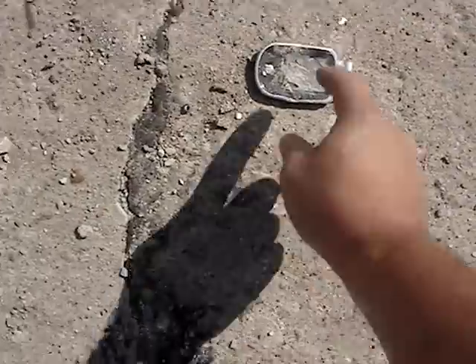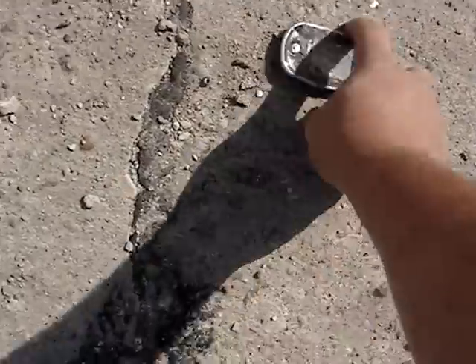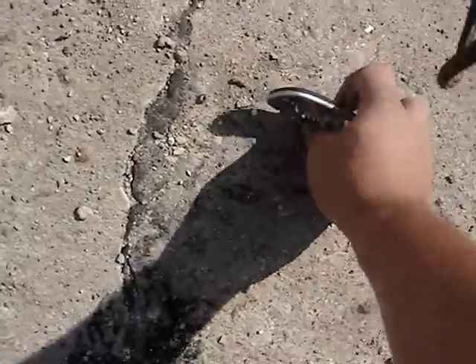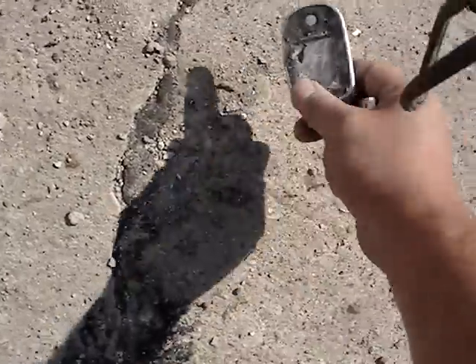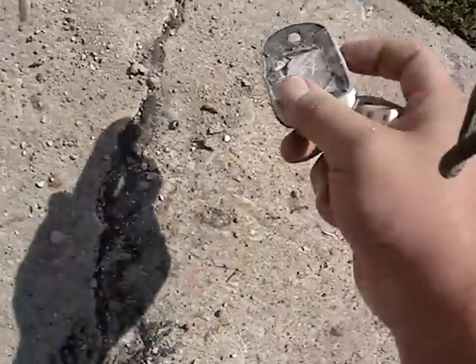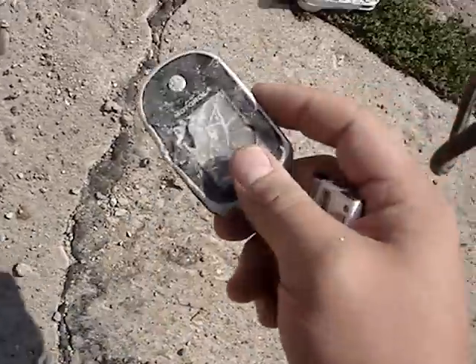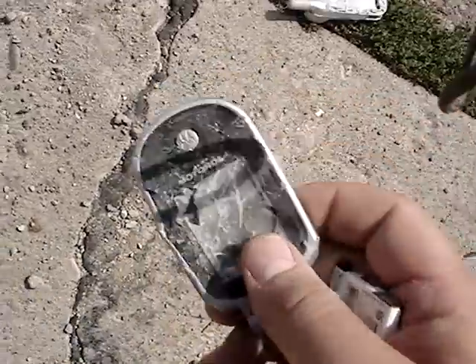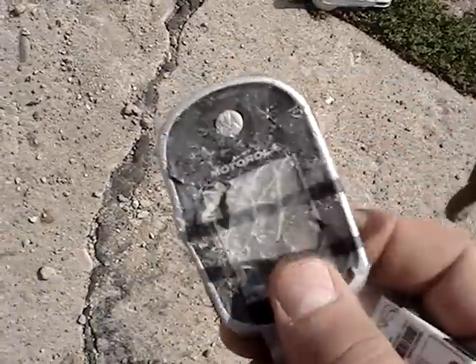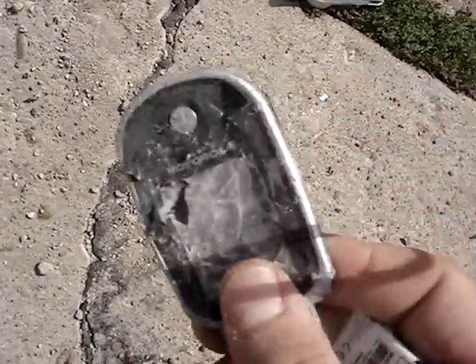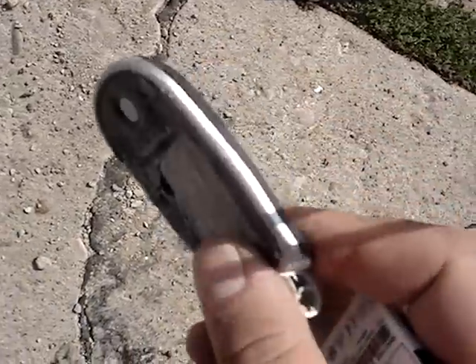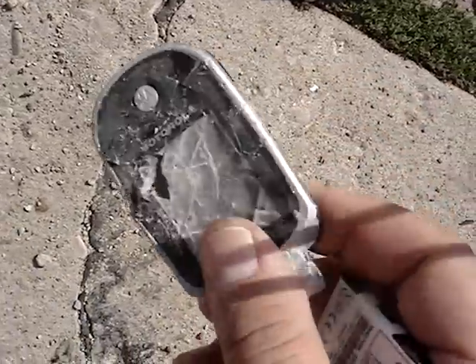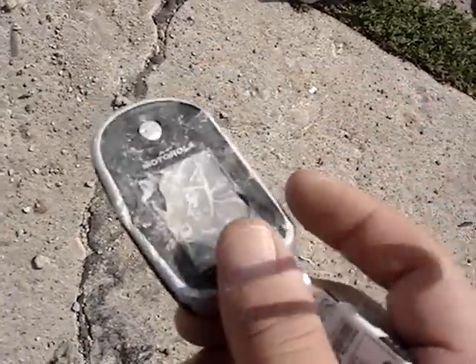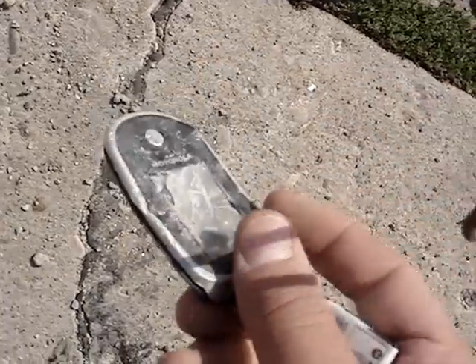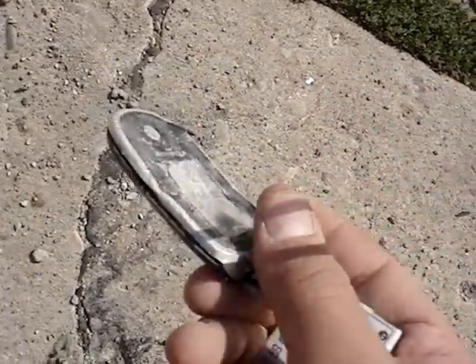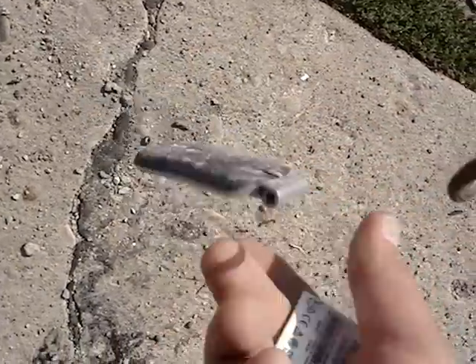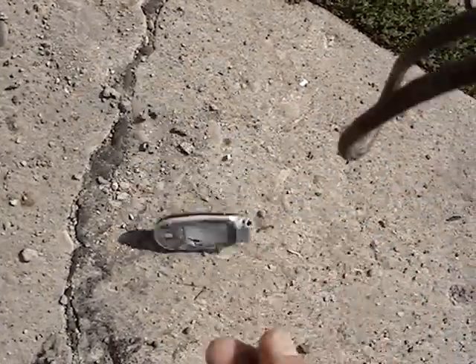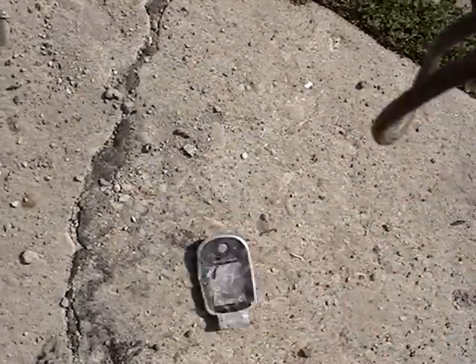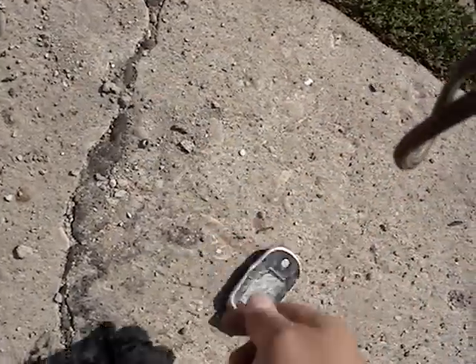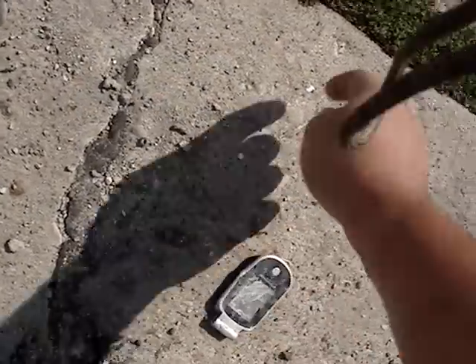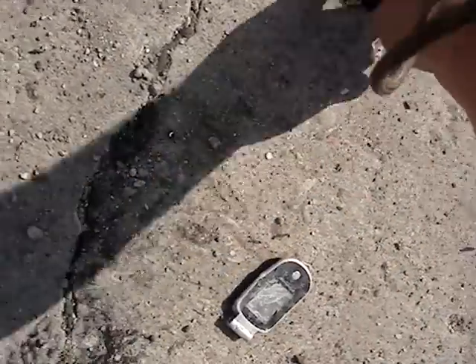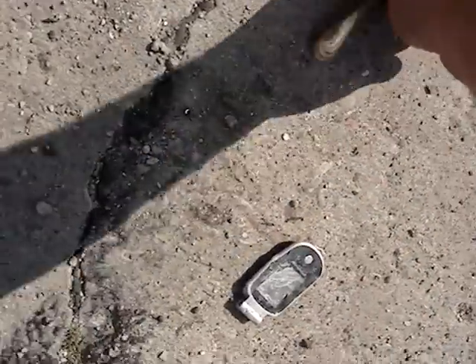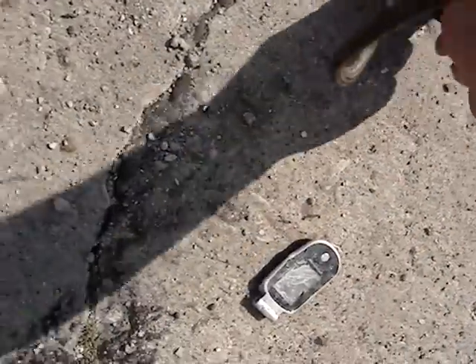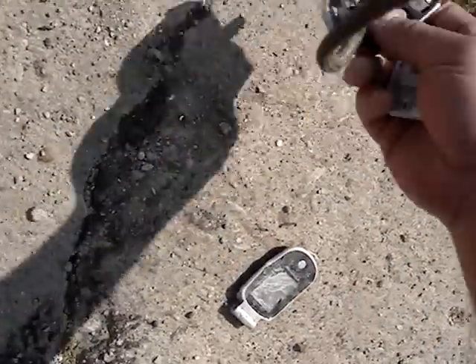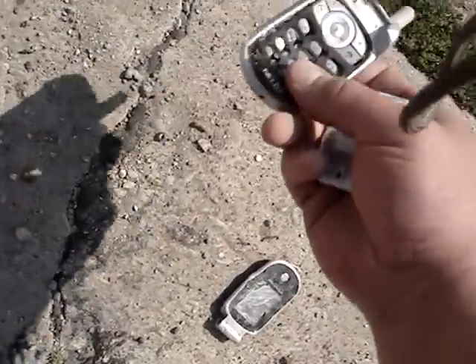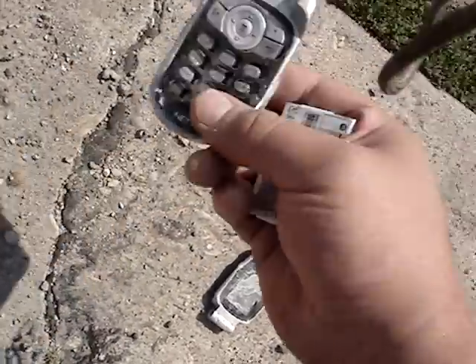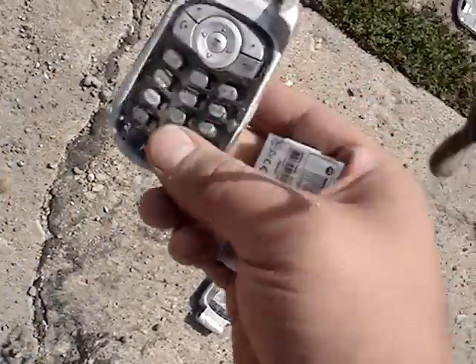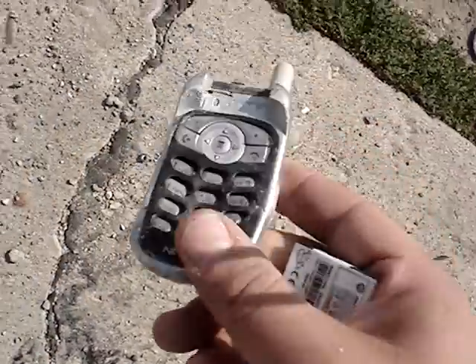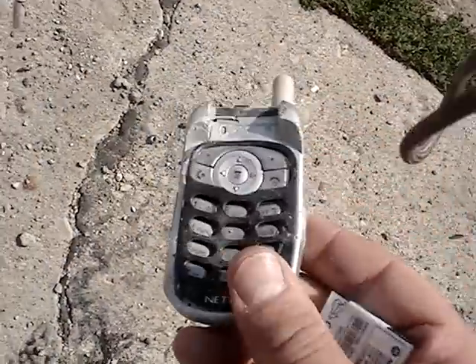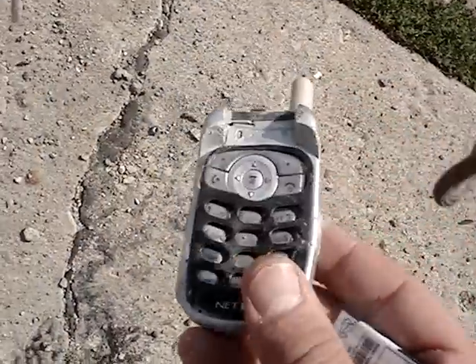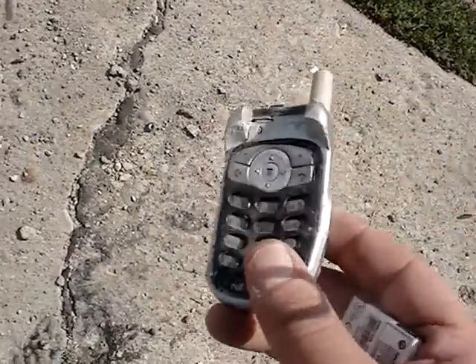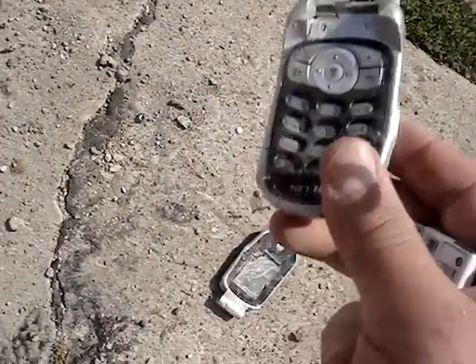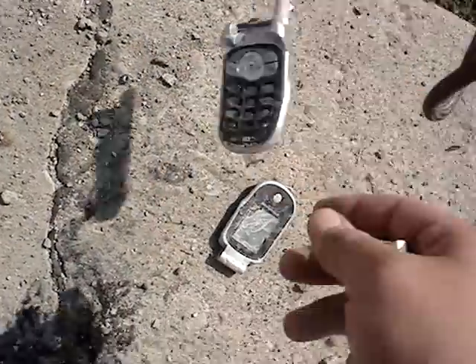It's pretty much all flattened out. The keypad is all fucked.